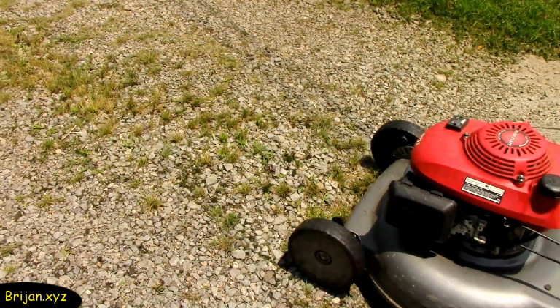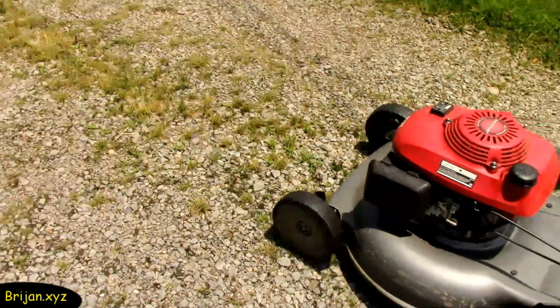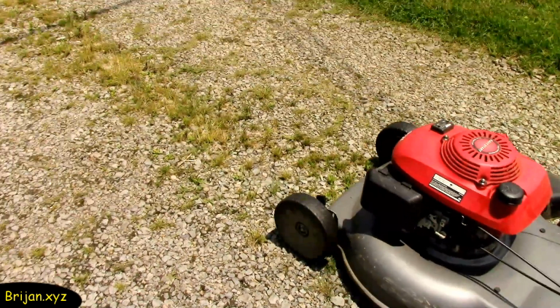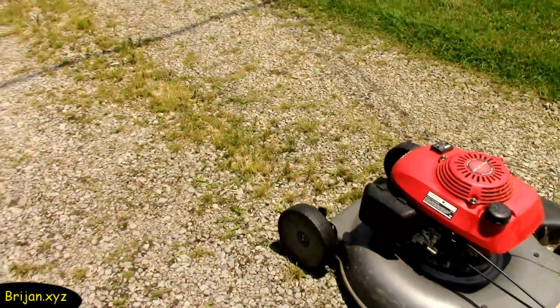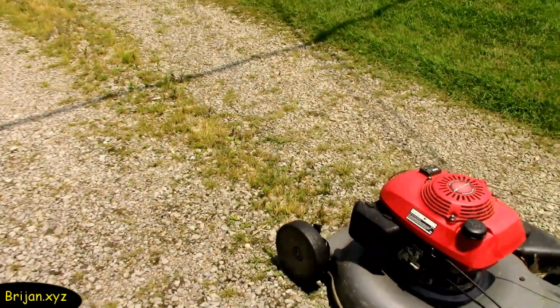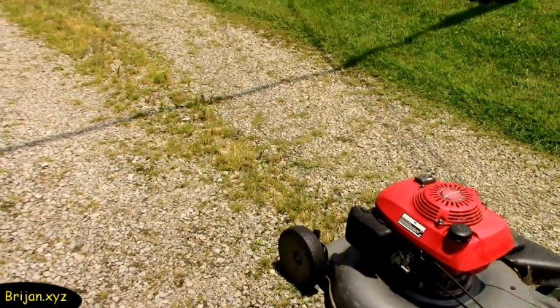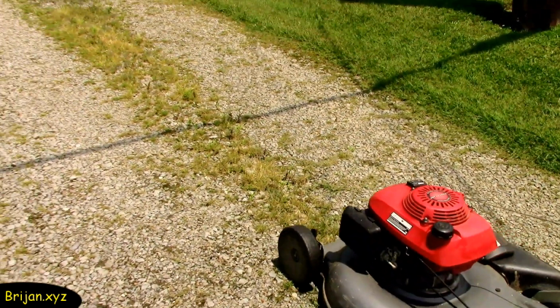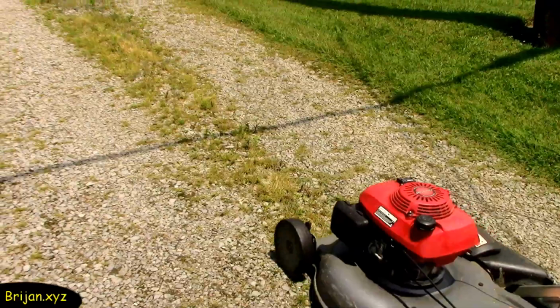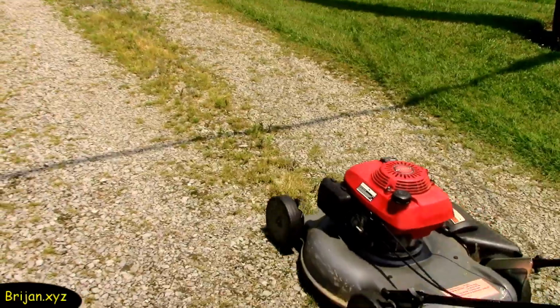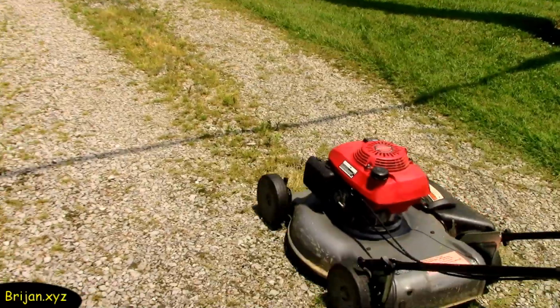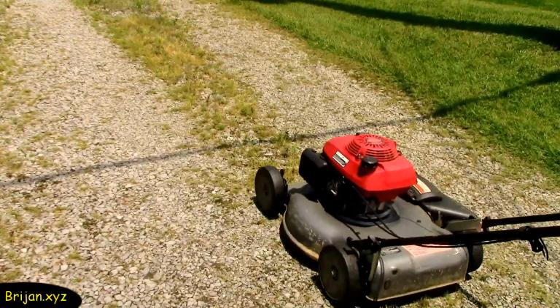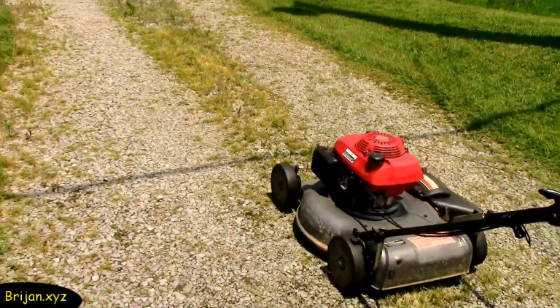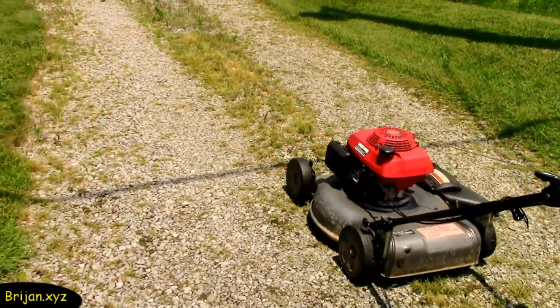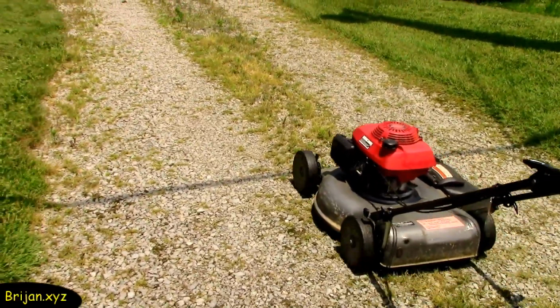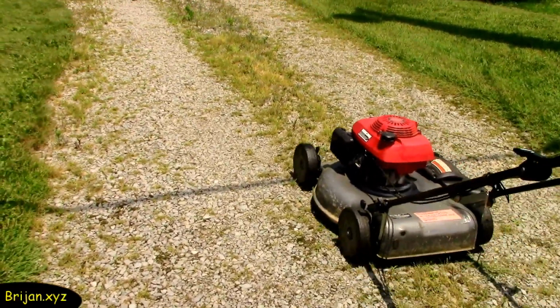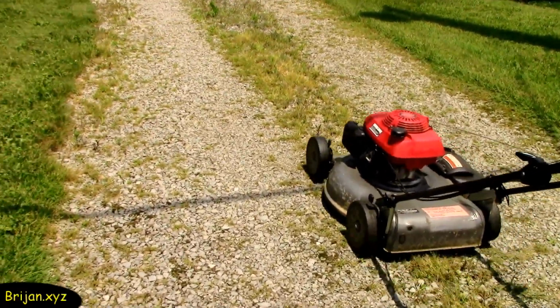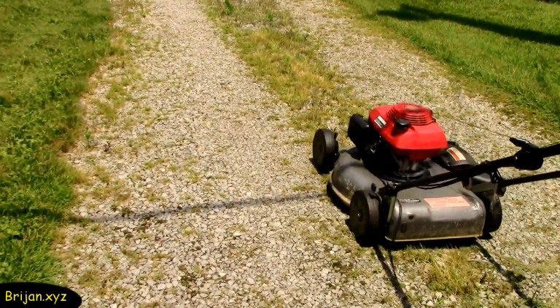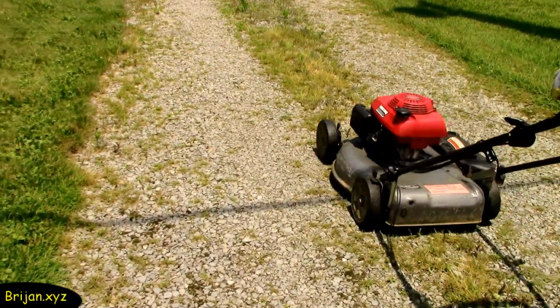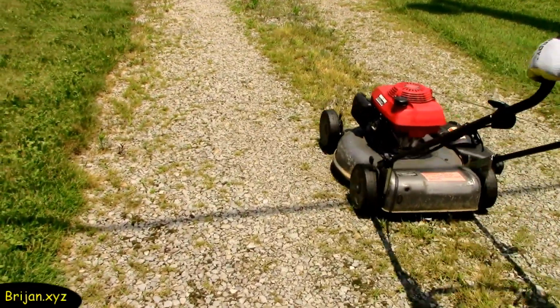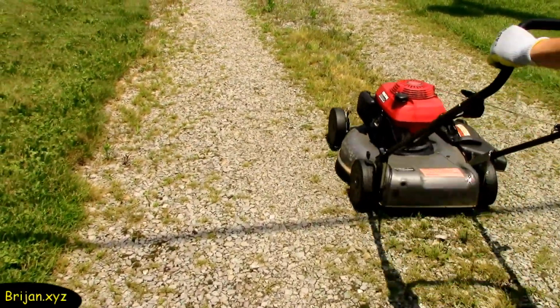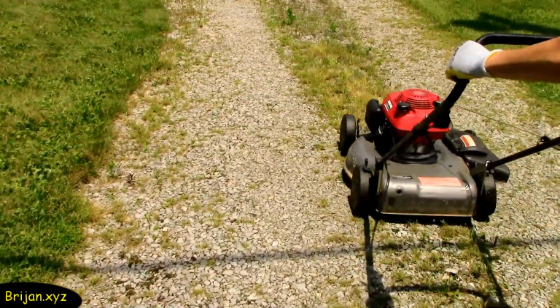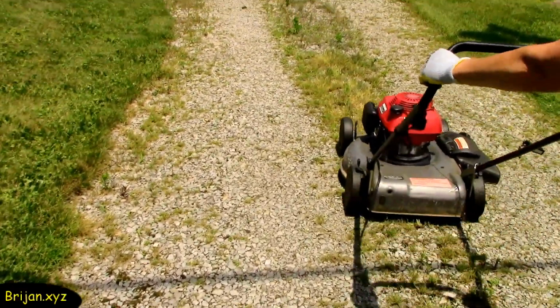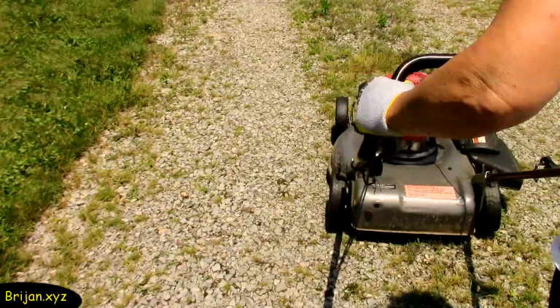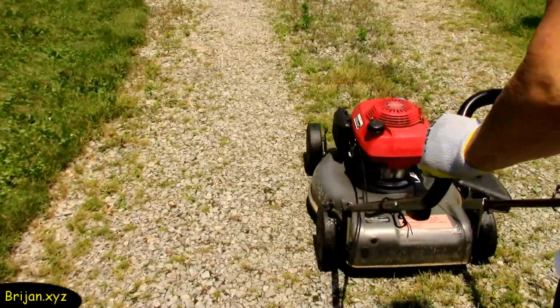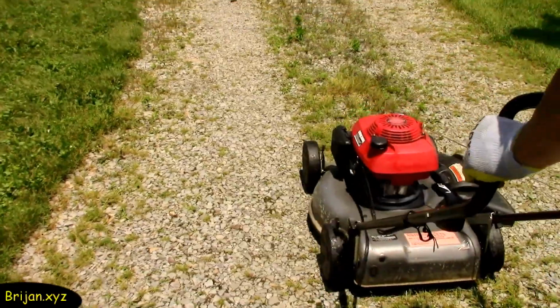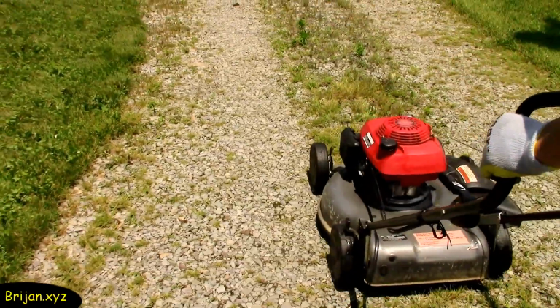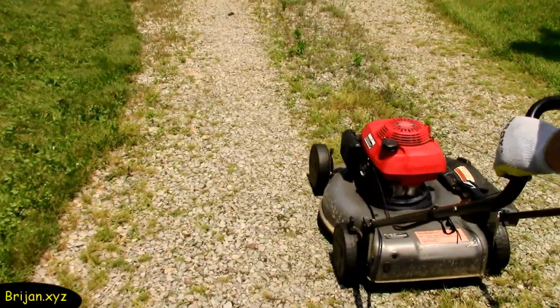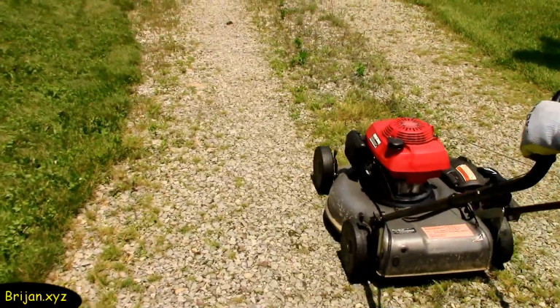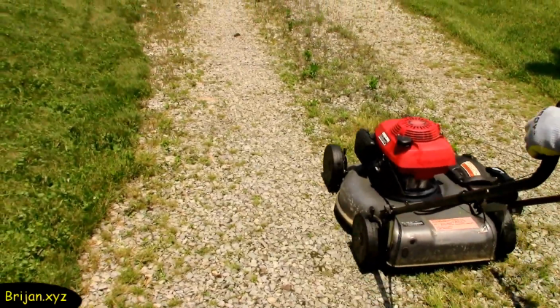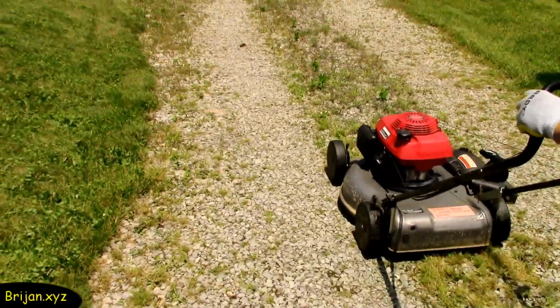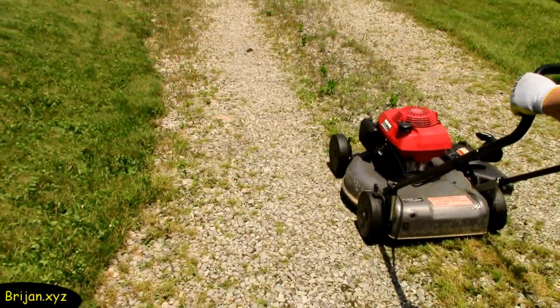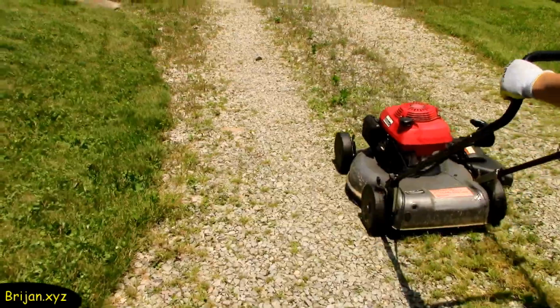First, we set the mower to a lower cut level and mowed the weeds short so the mixture would be sure to thoroughly coat all of every weed.